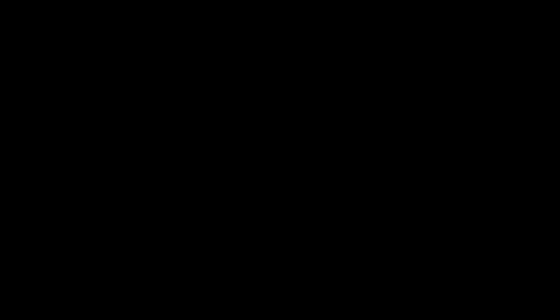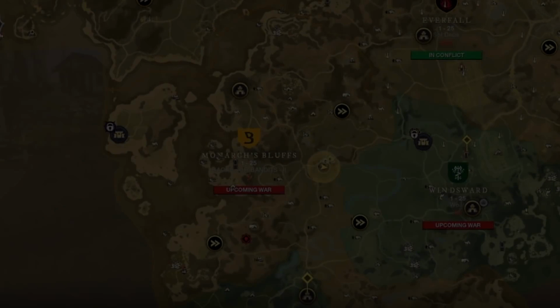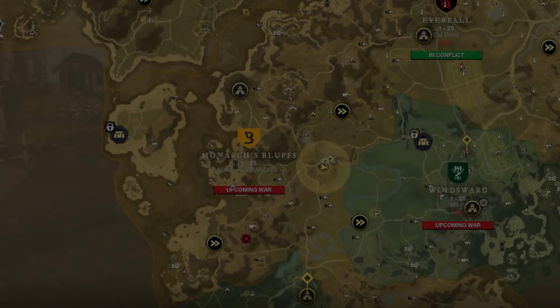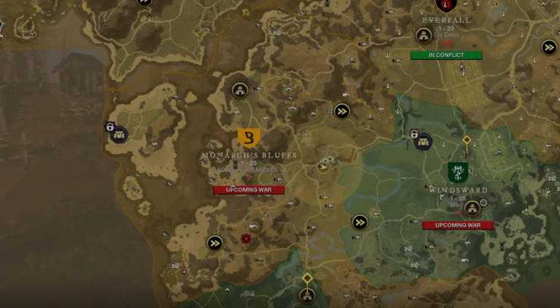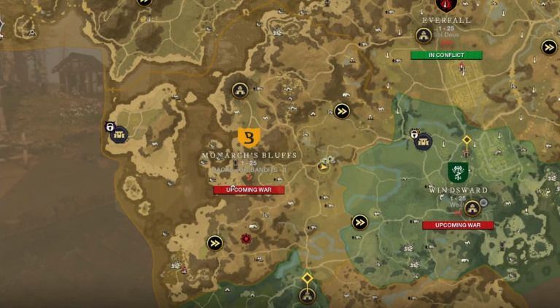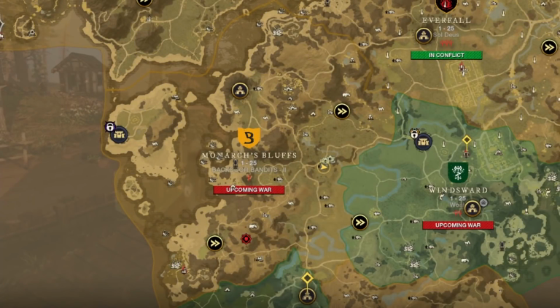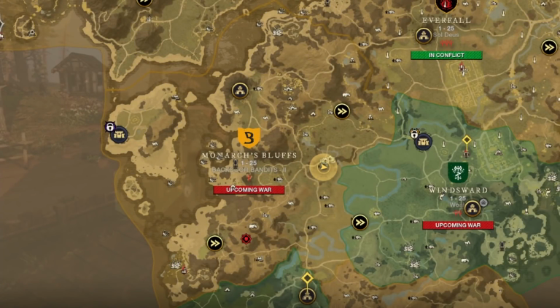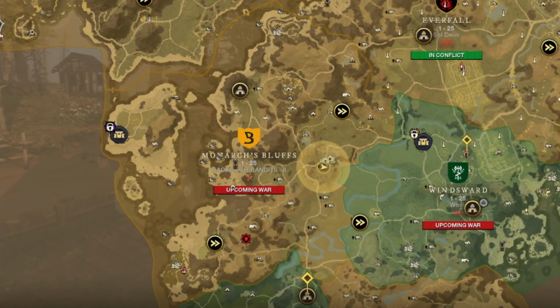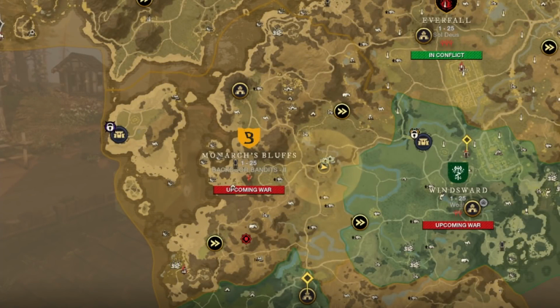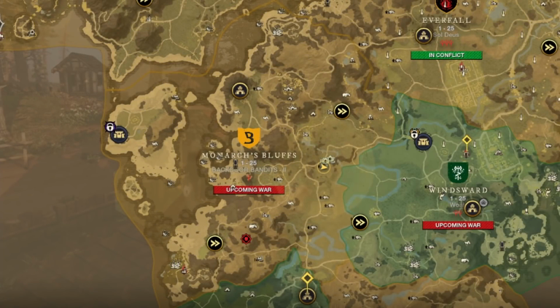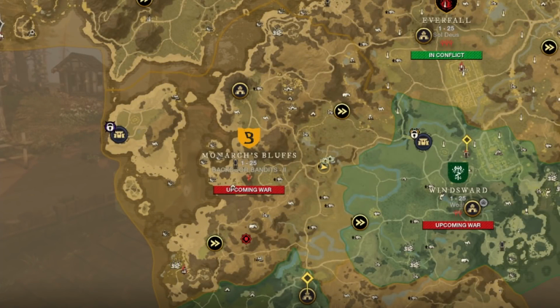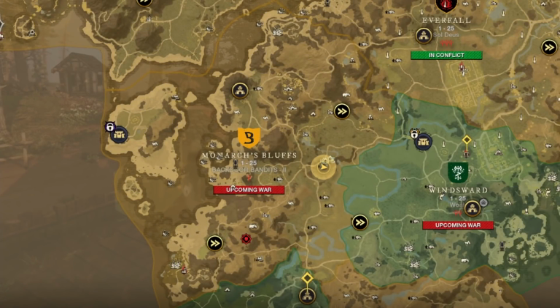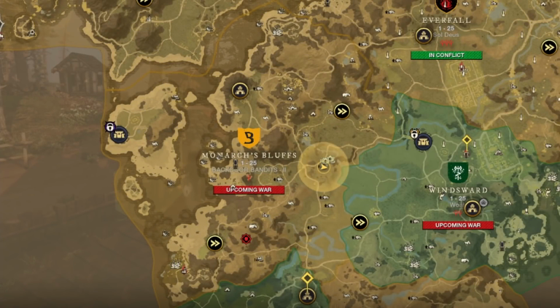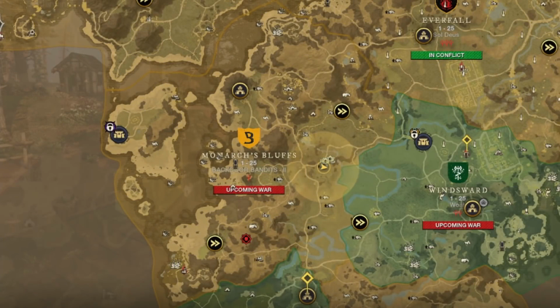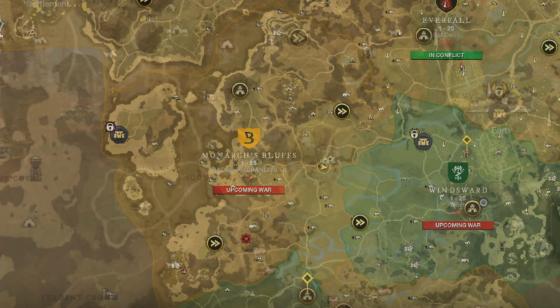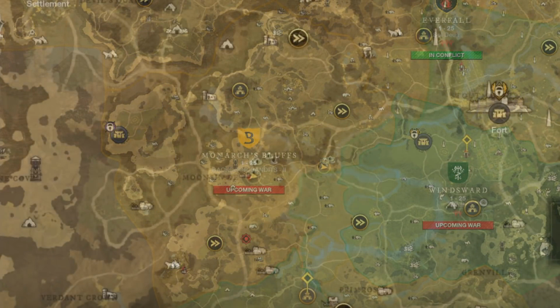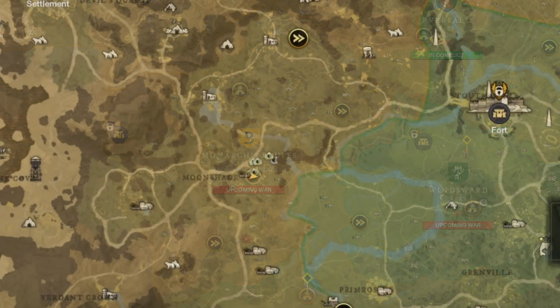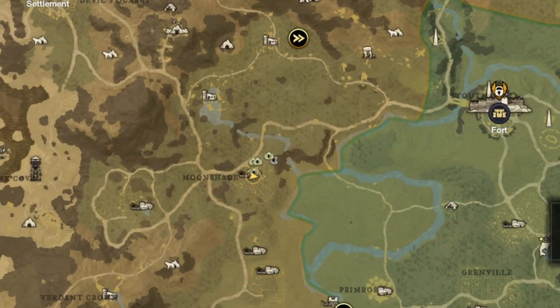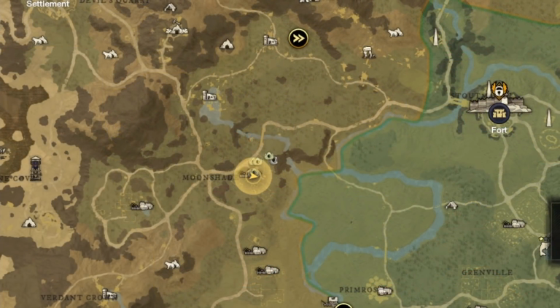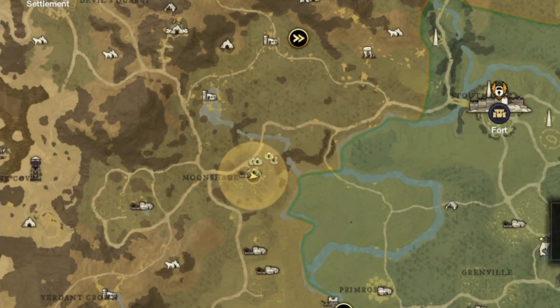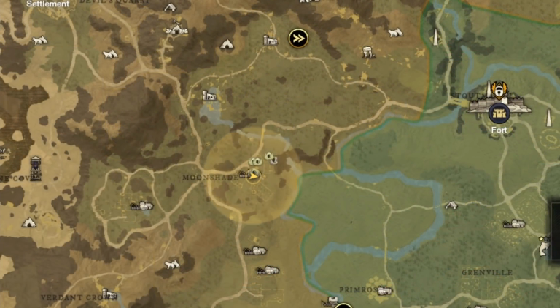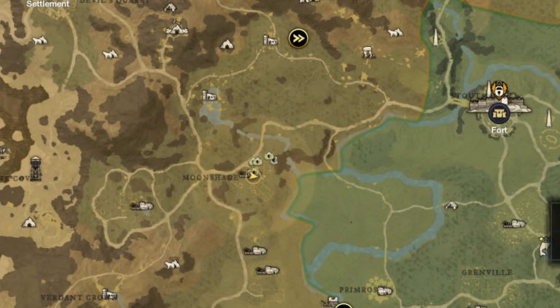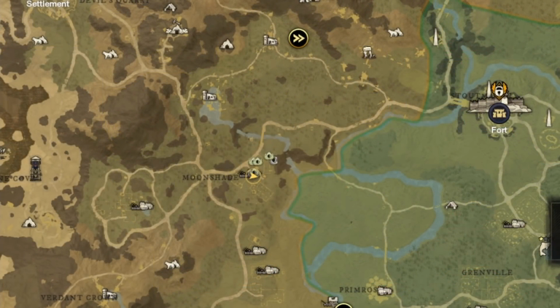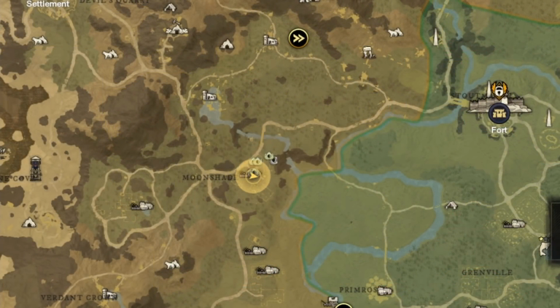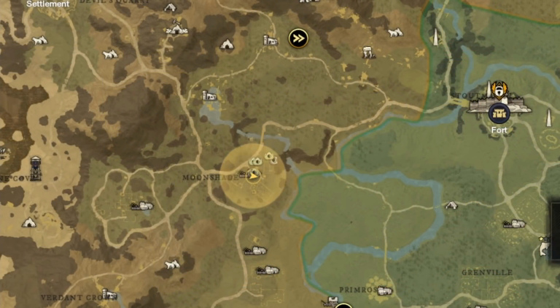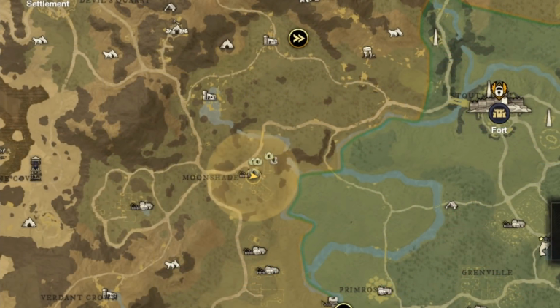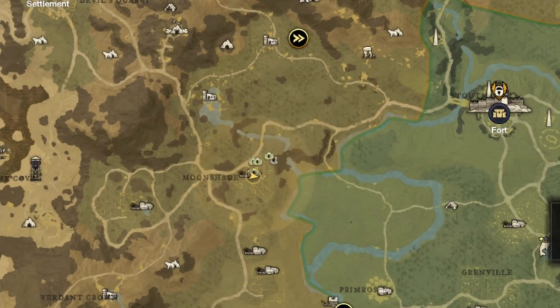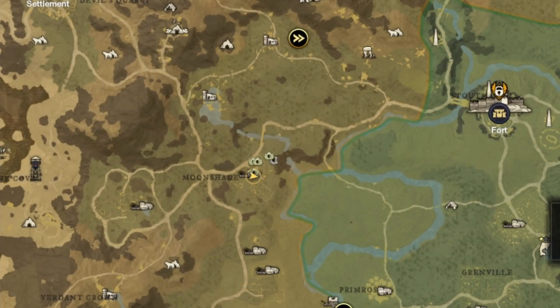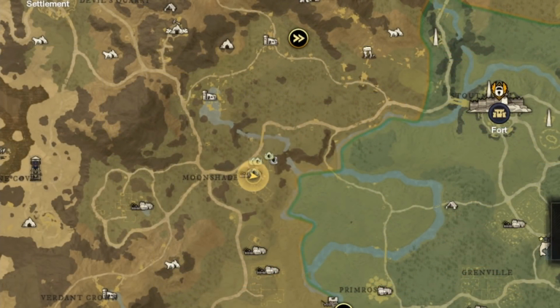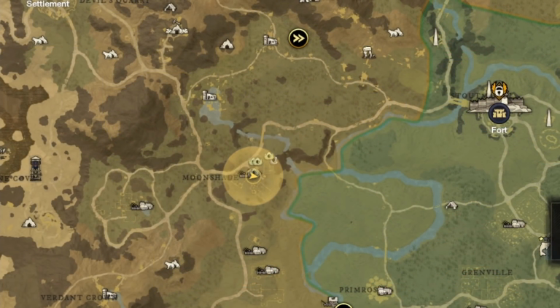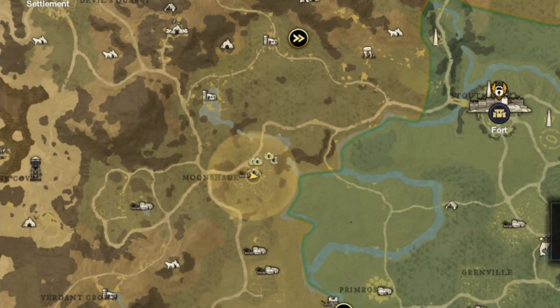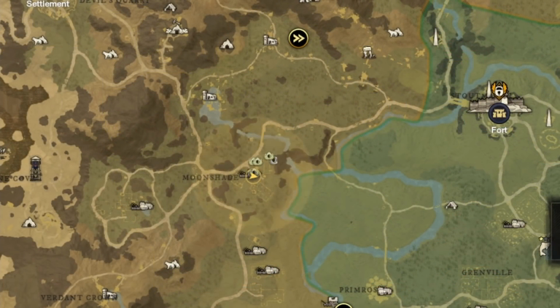You're going to want to make your way to Monarch's Bluff. In the middle area of Monarch's Bluff, there is a village called Moonshade.